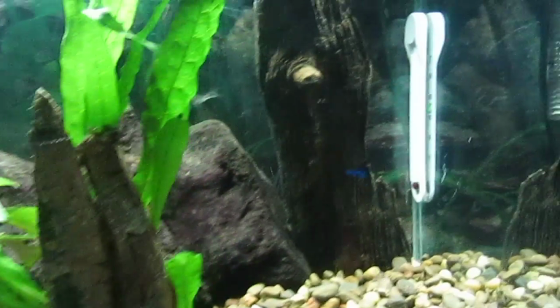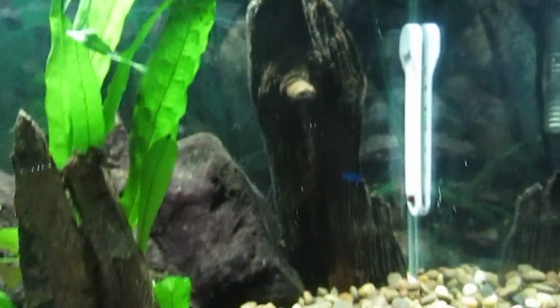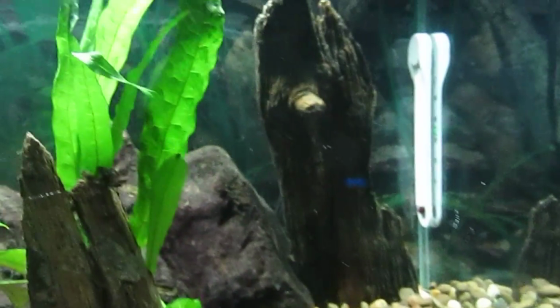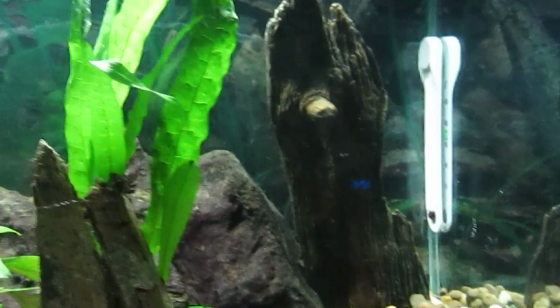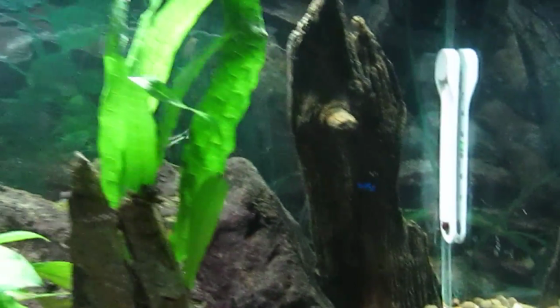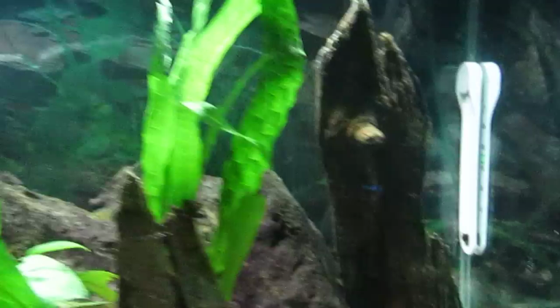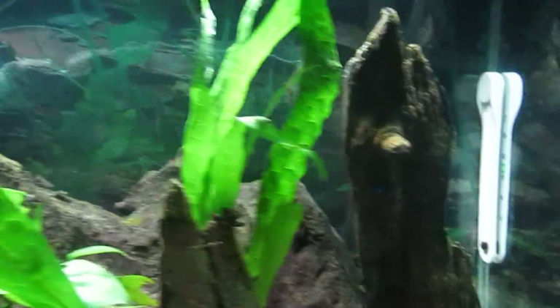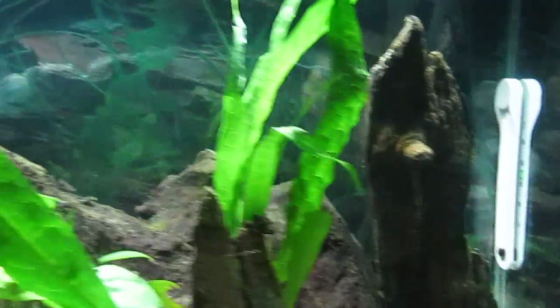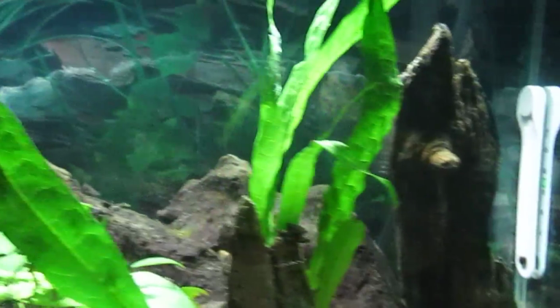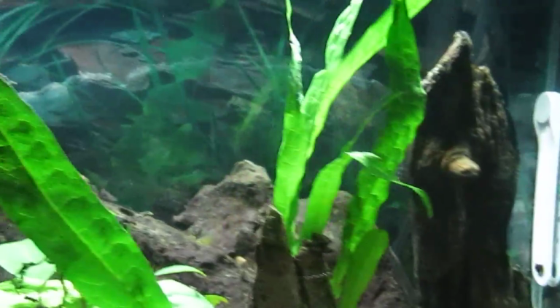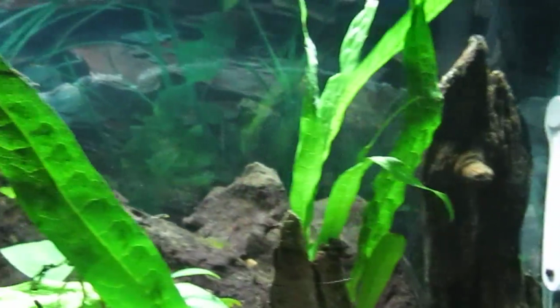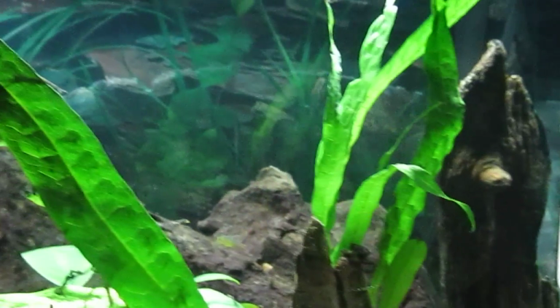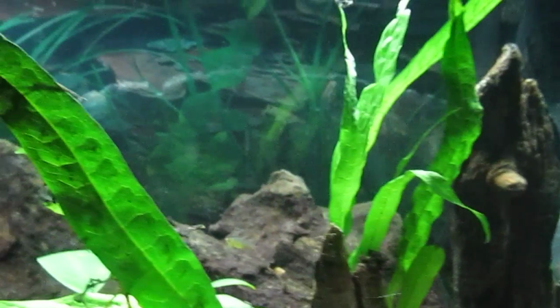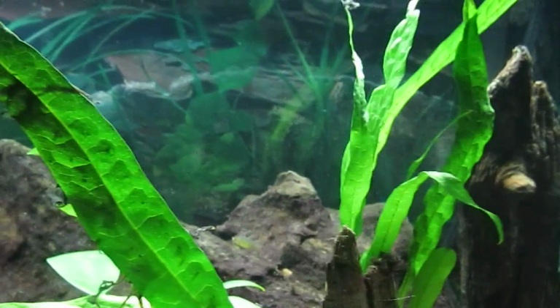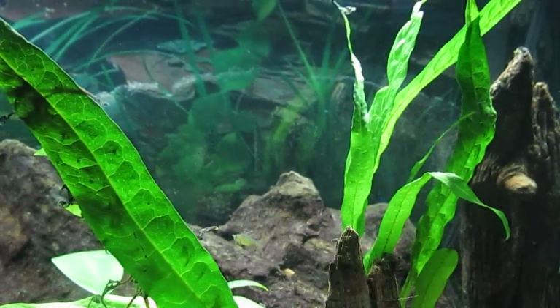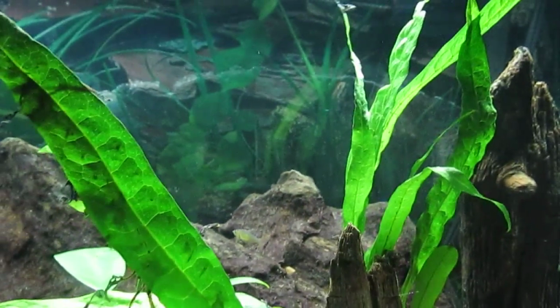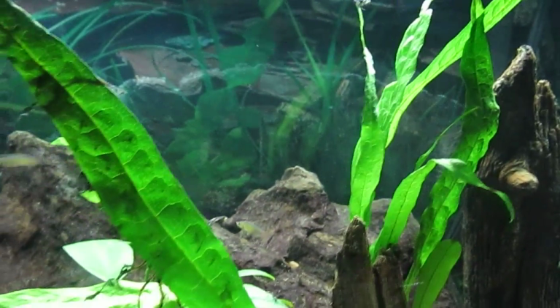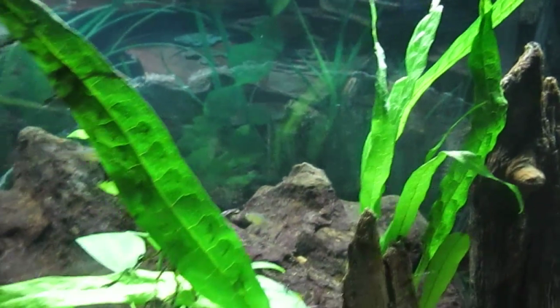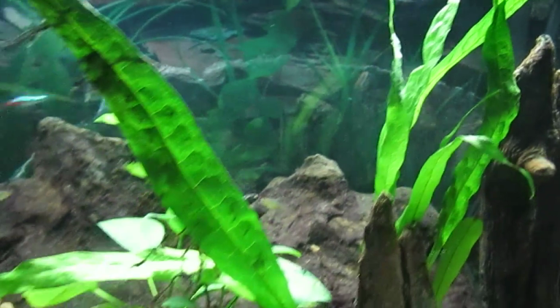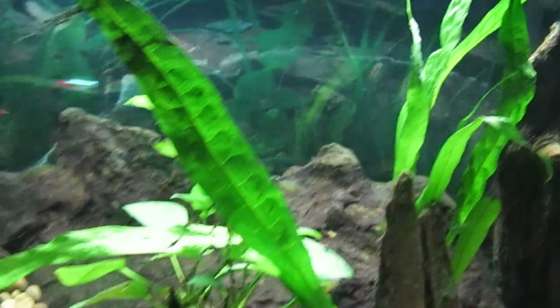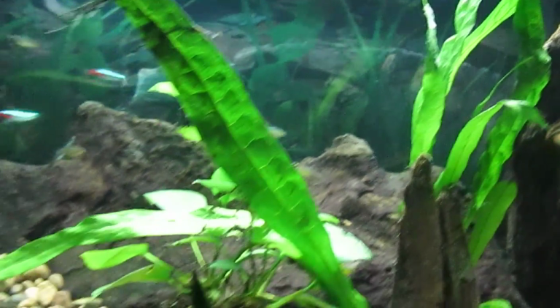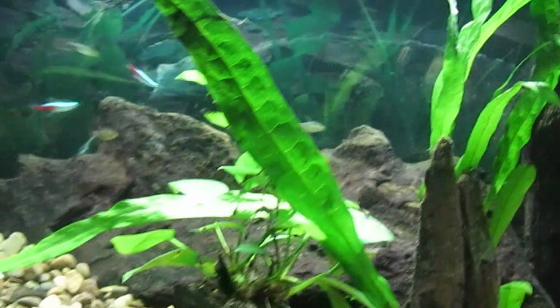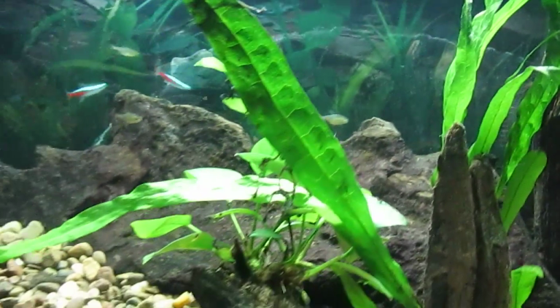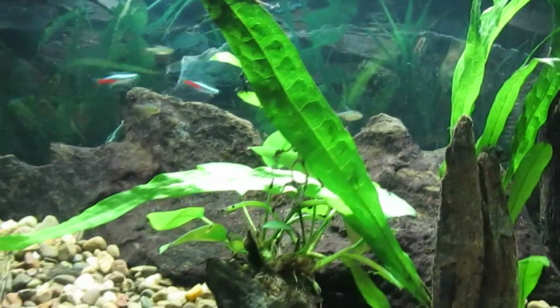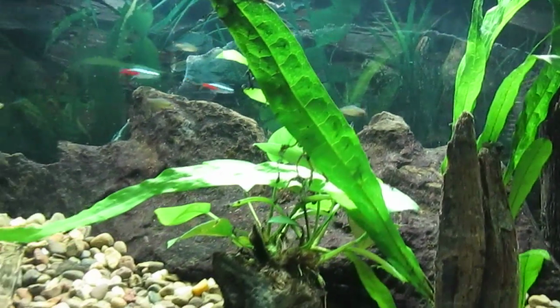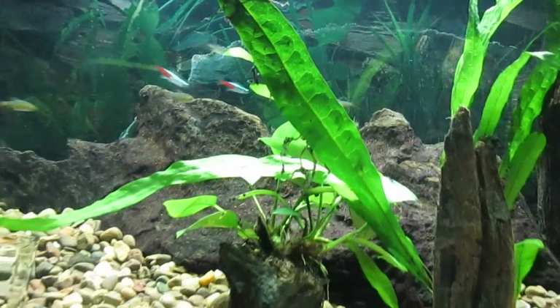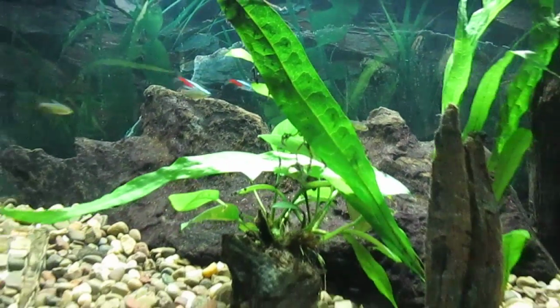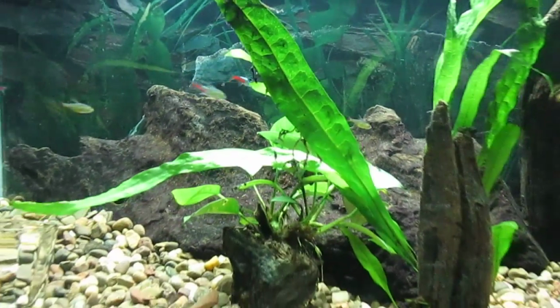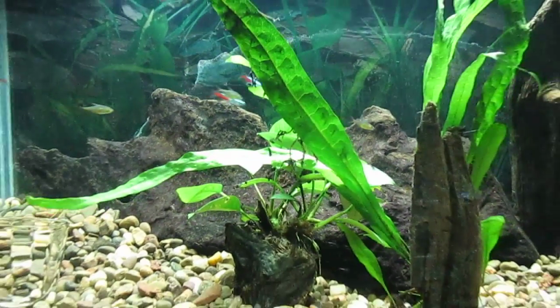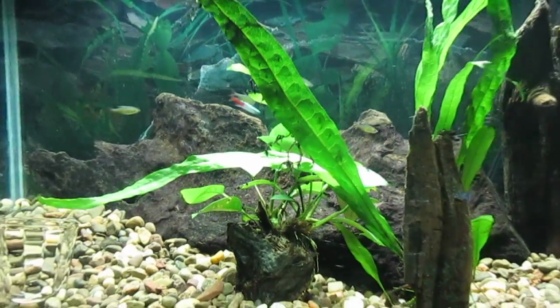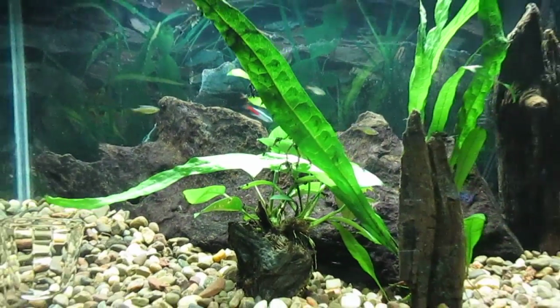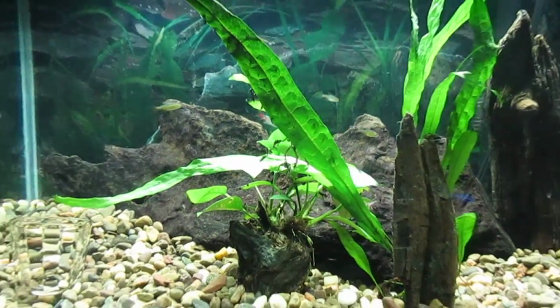The Anubias are doing well, both of them. And the plants look really good.